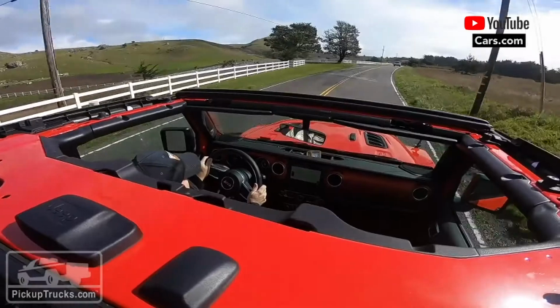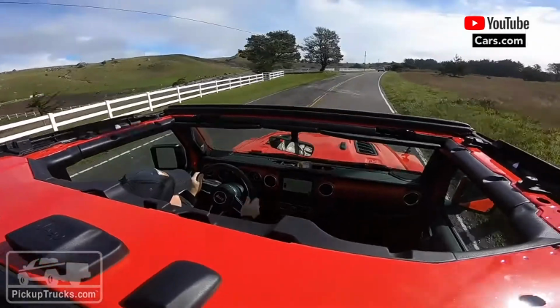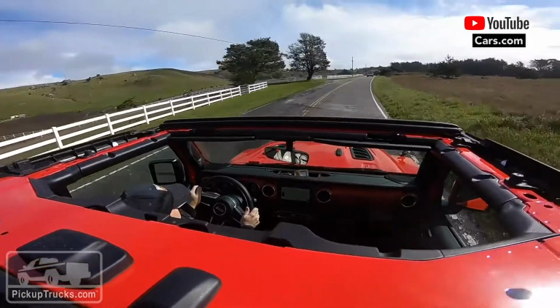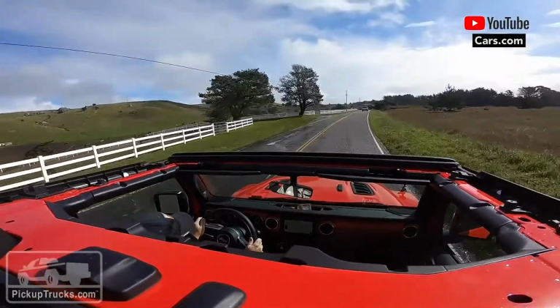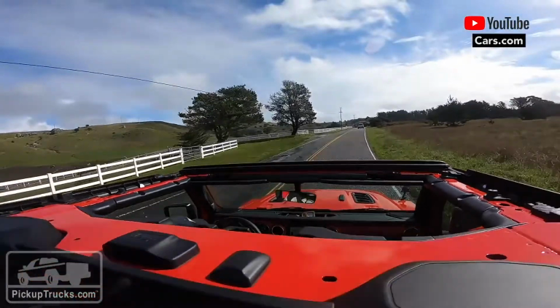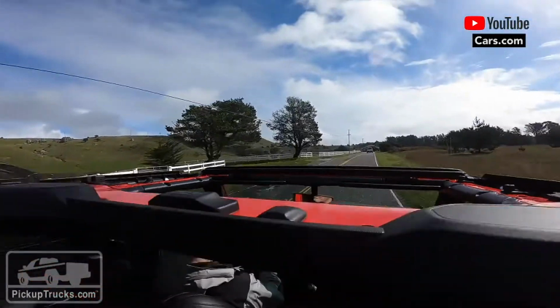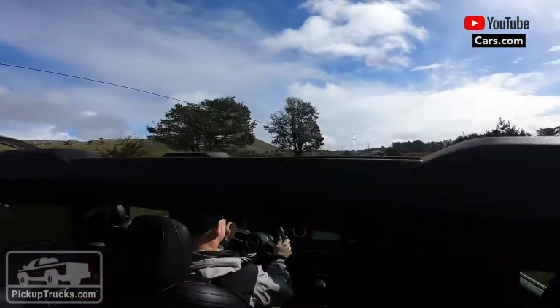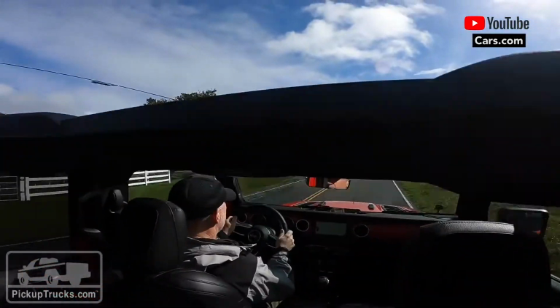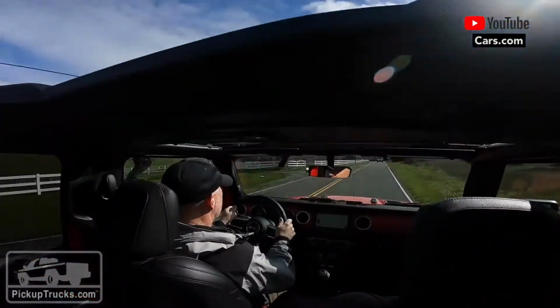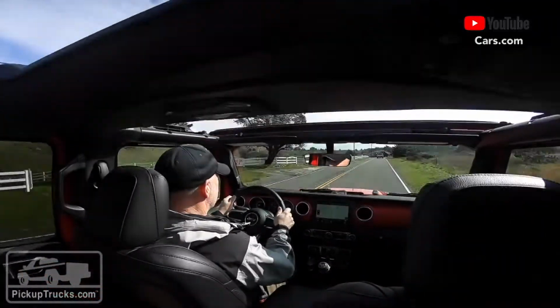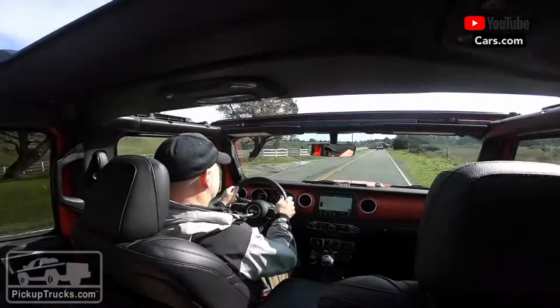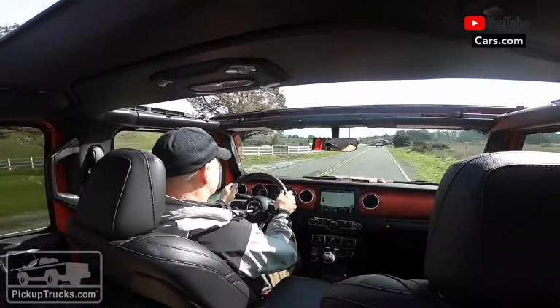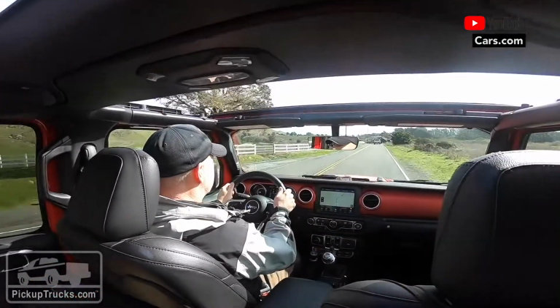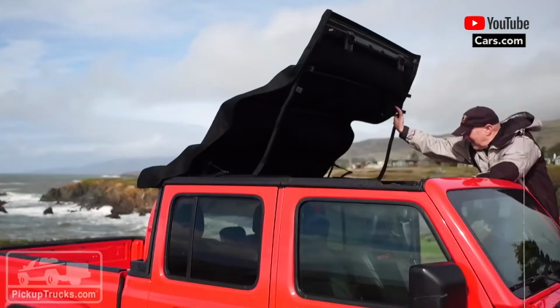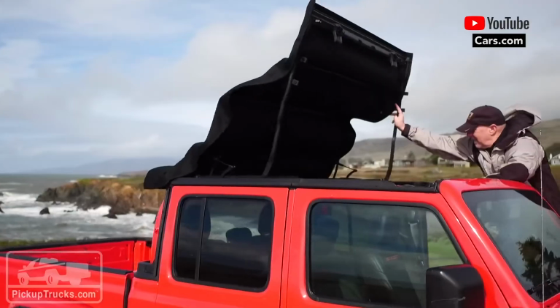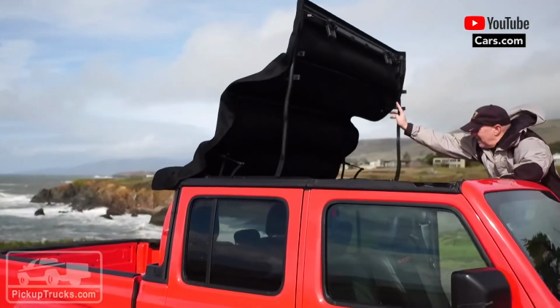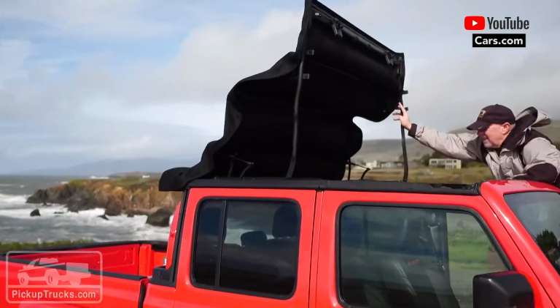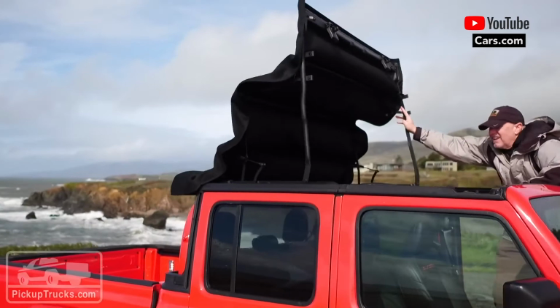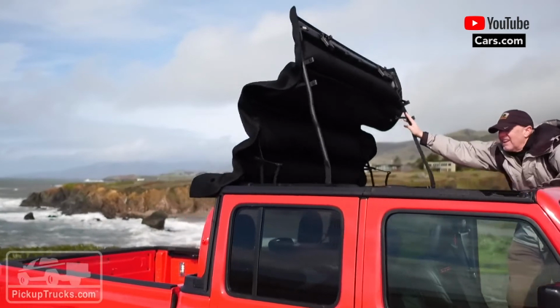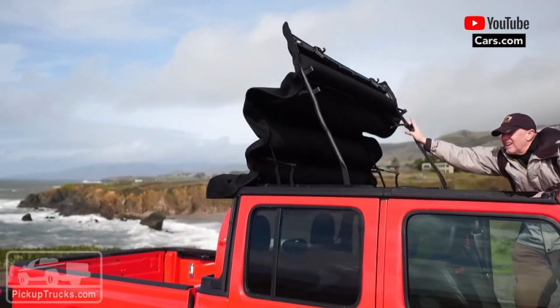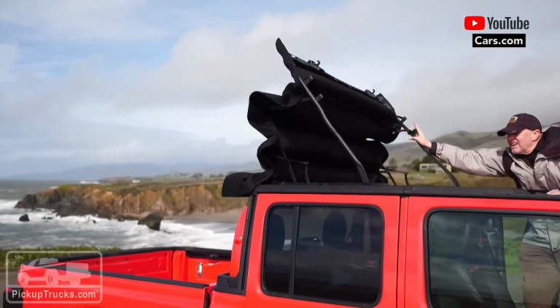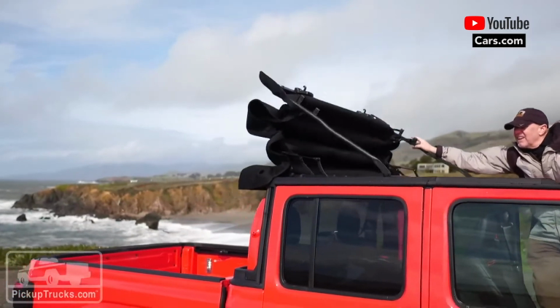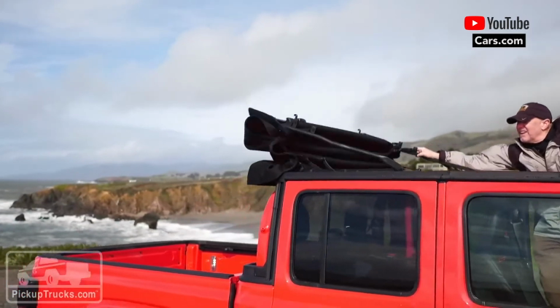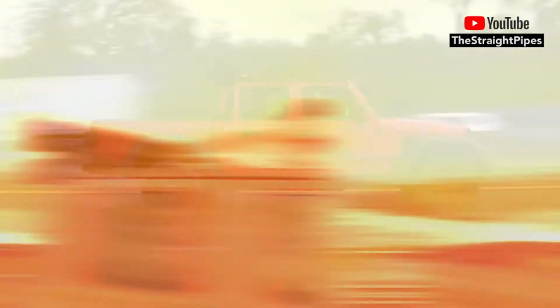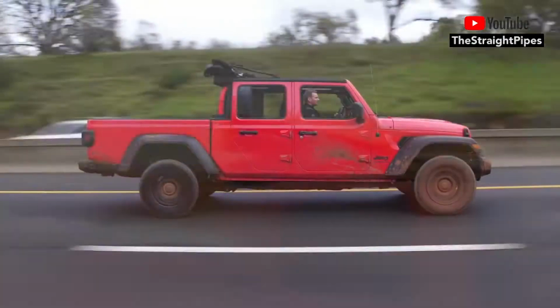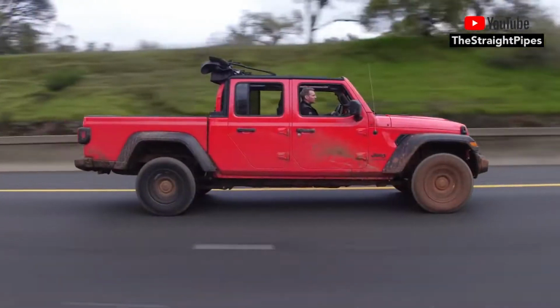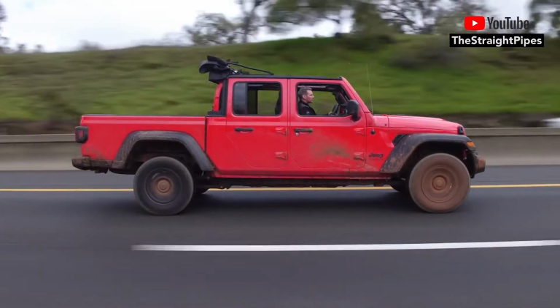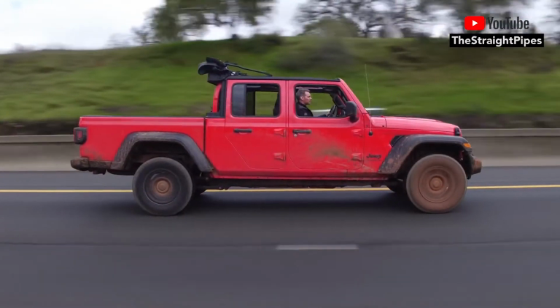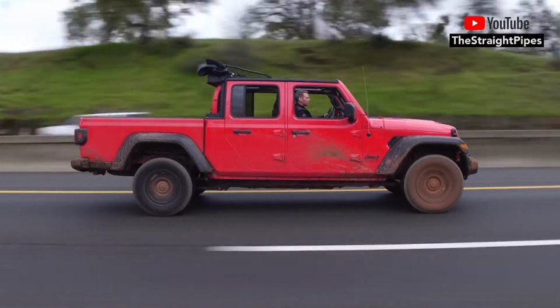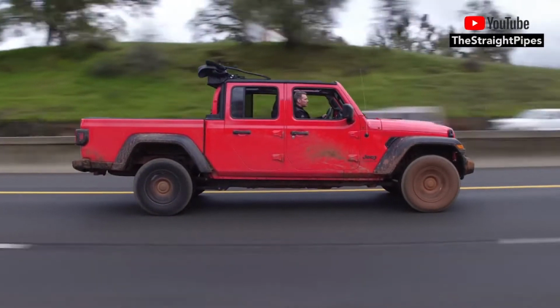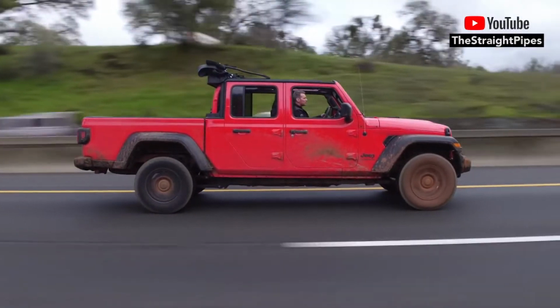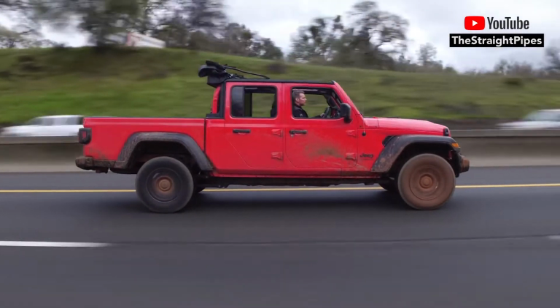If you want to get enthusiastic and feel sporty, bam — drop the top back. It's a friggin' convertible truck. It's so cool.